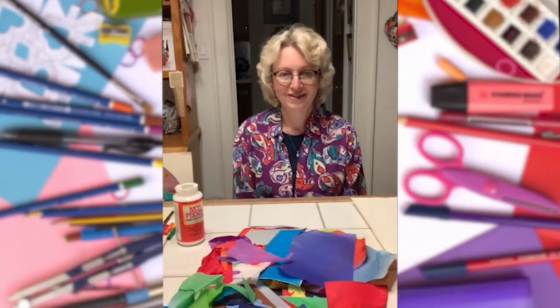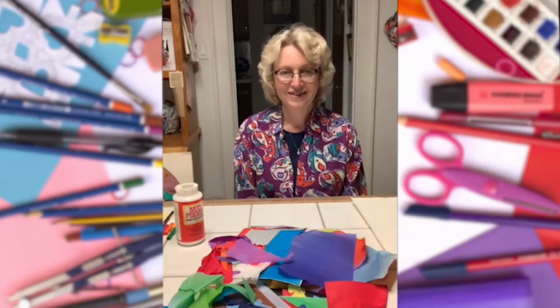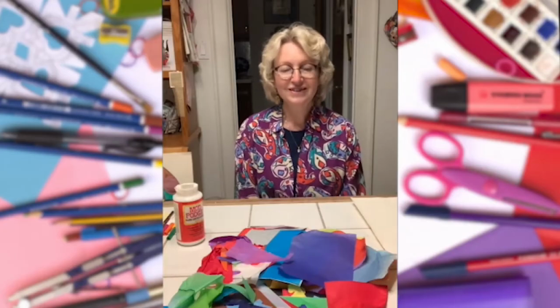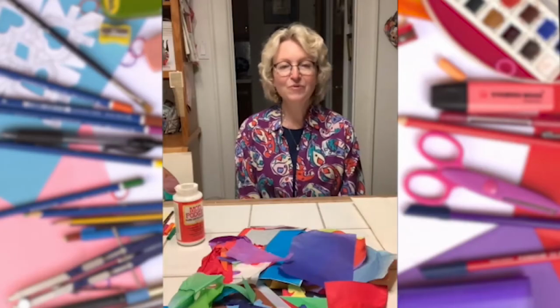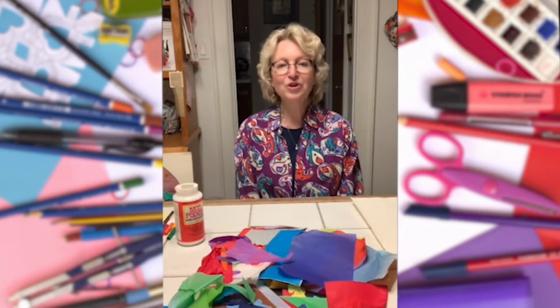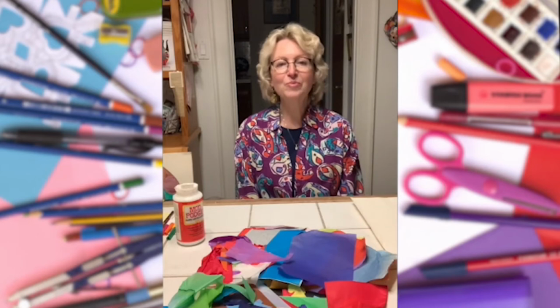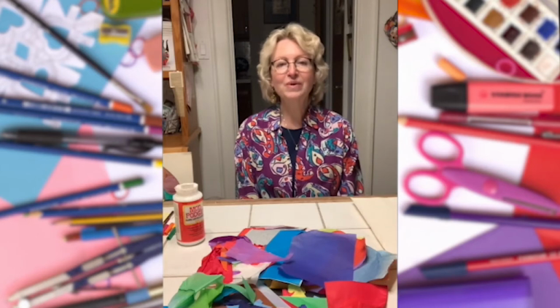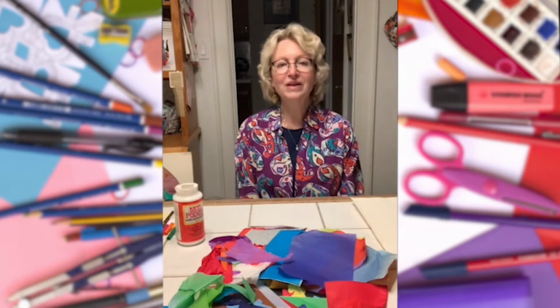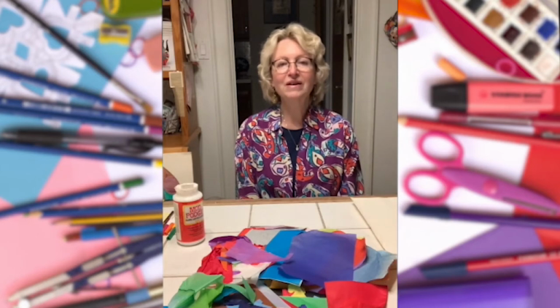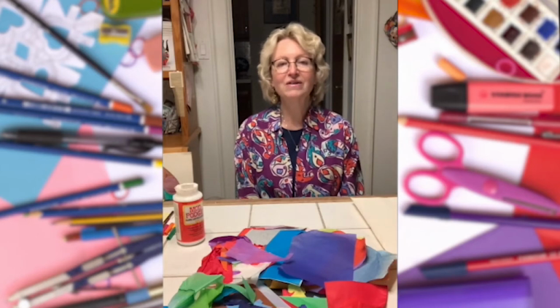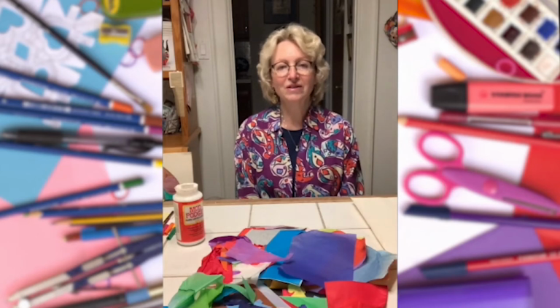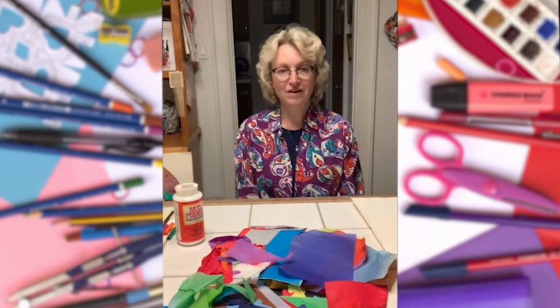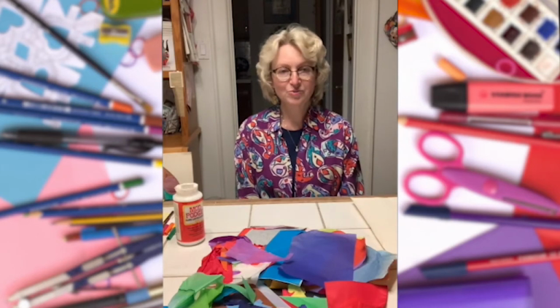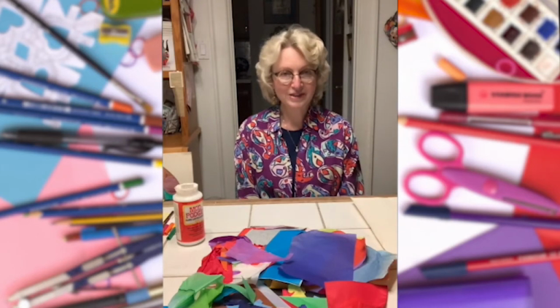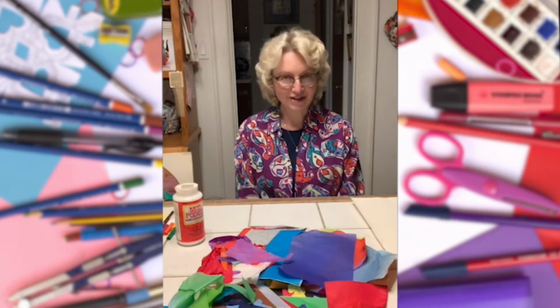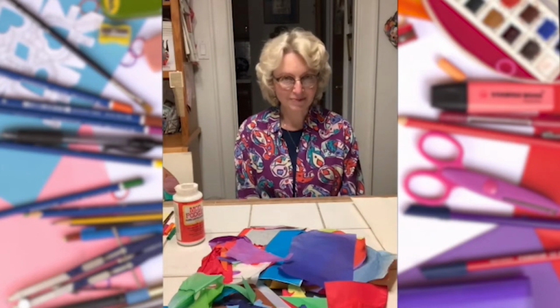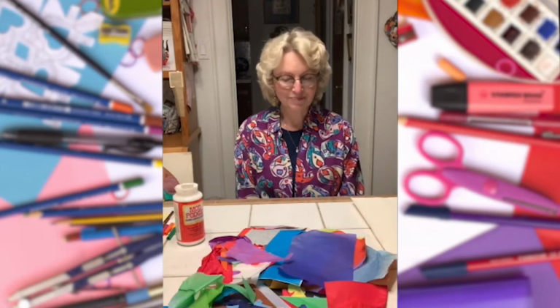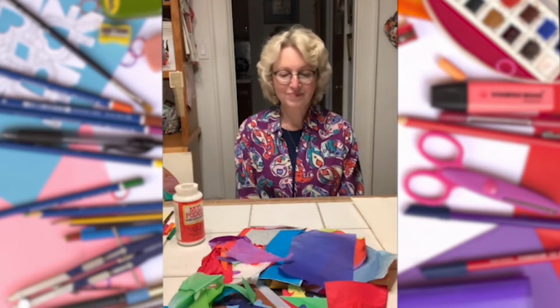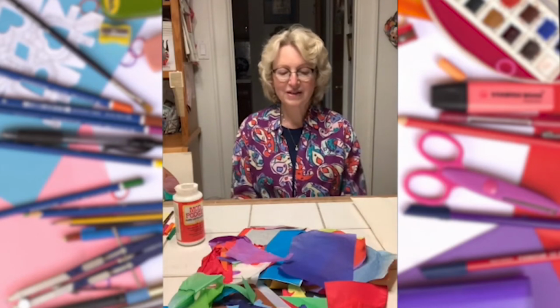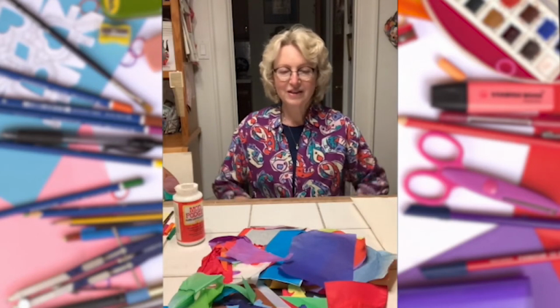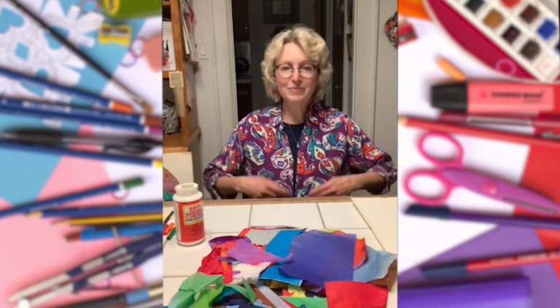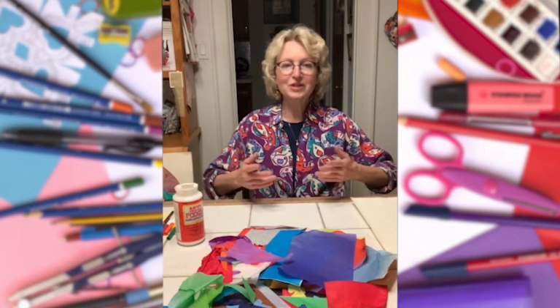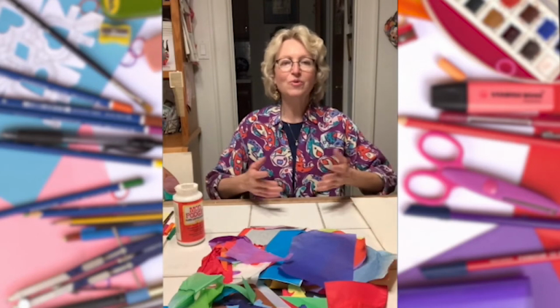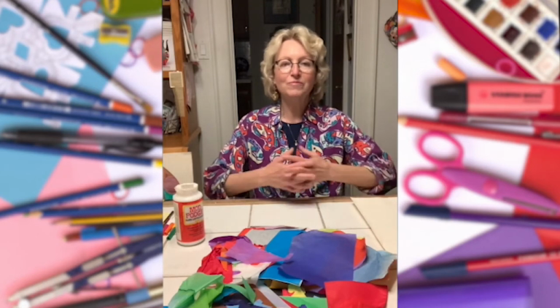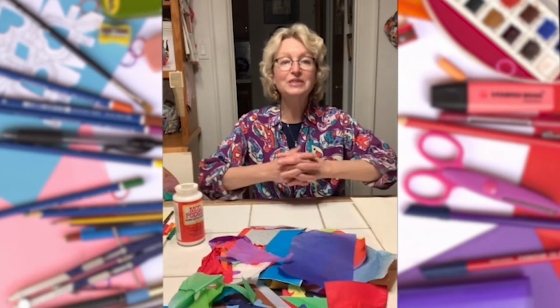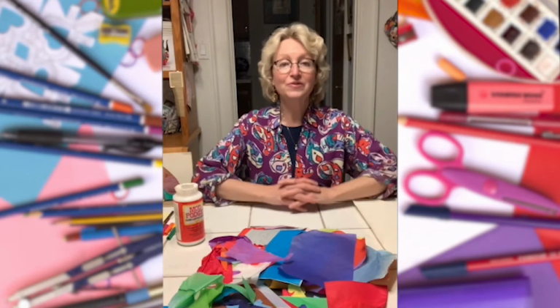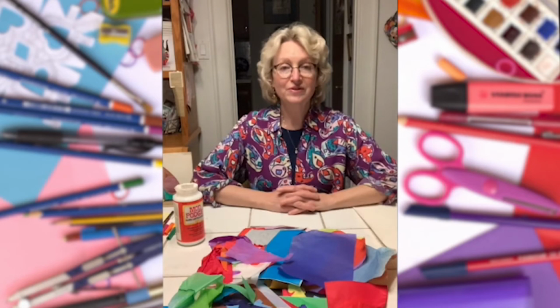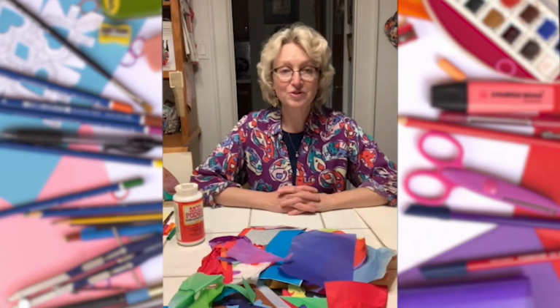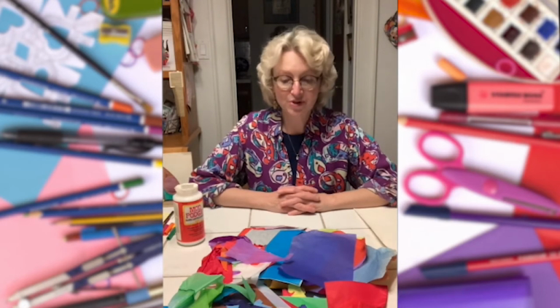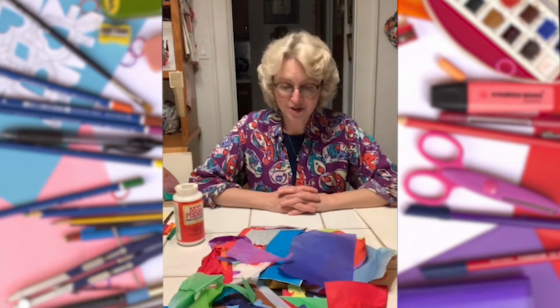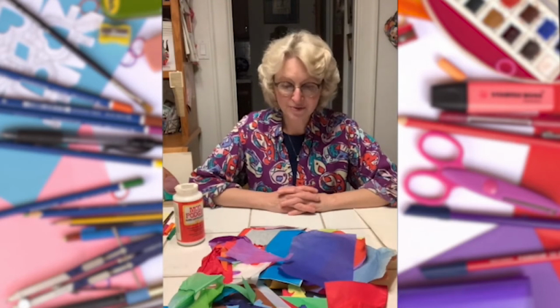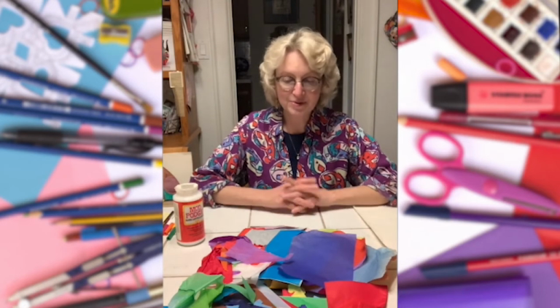Today we're going to be making a collage mandala. Let me tell you what materials you can use.